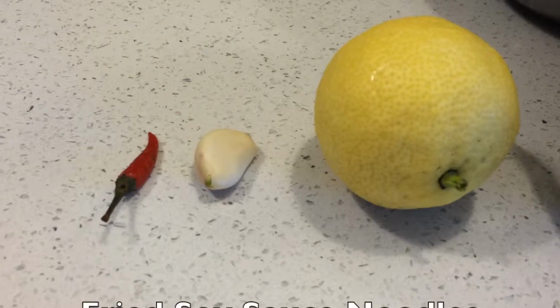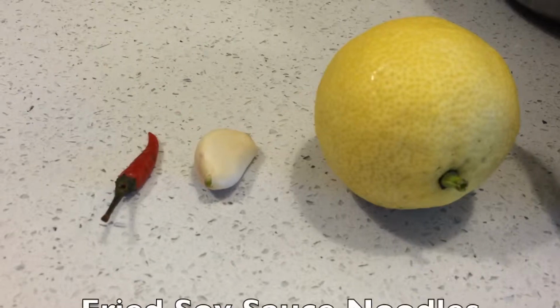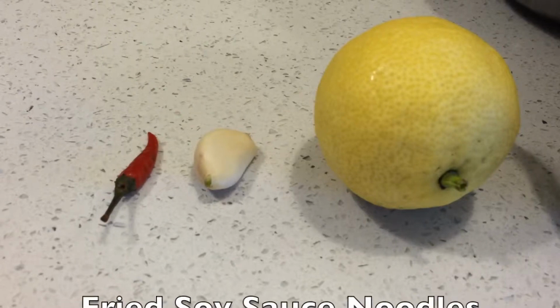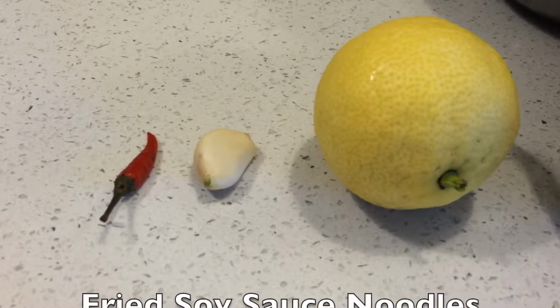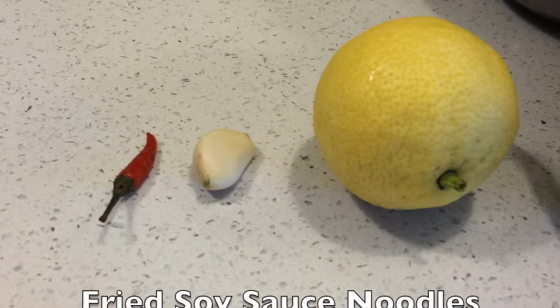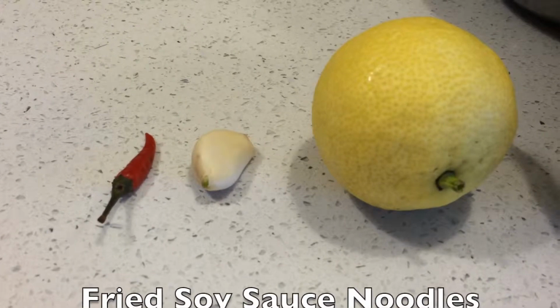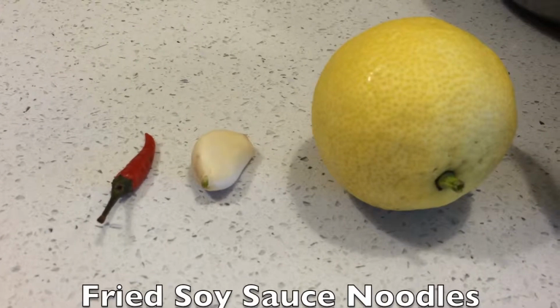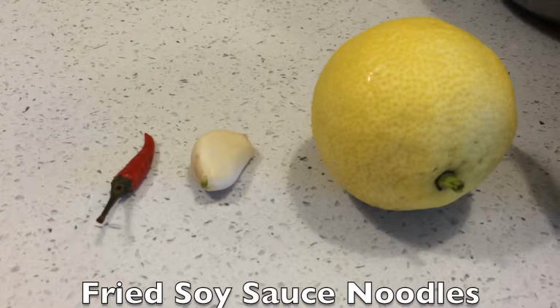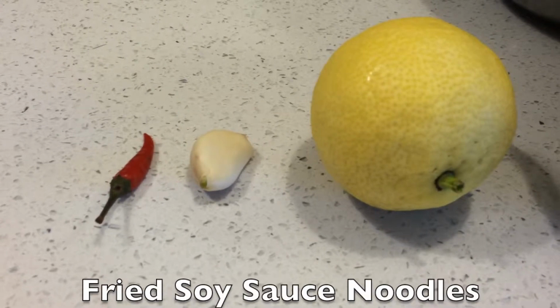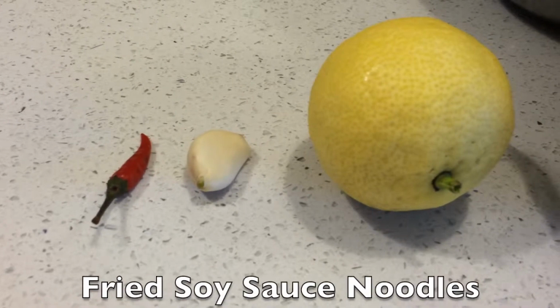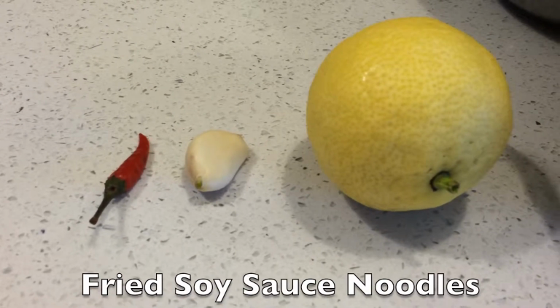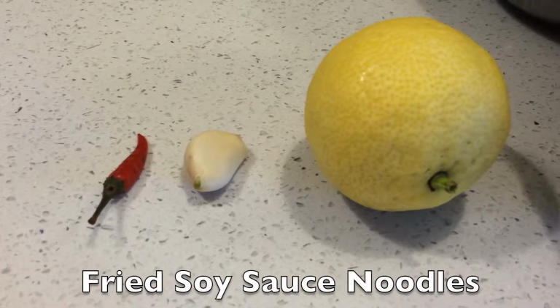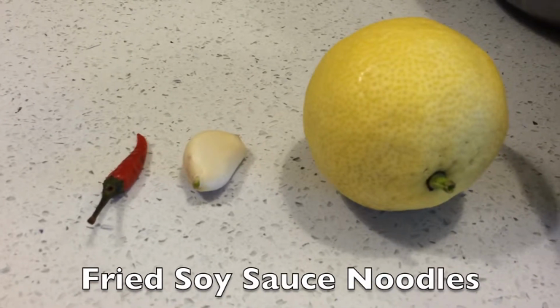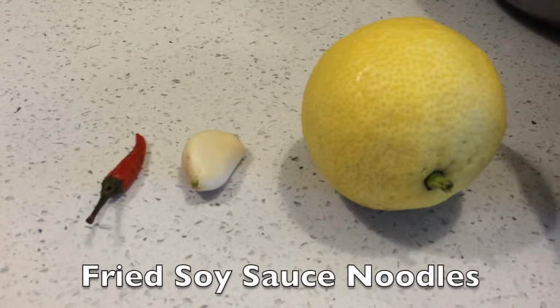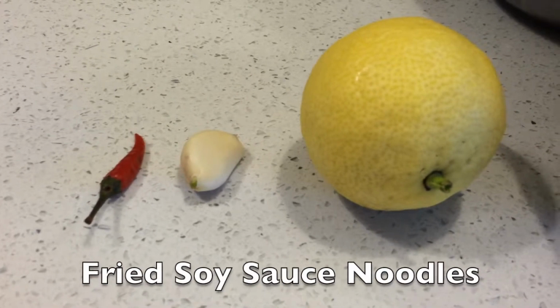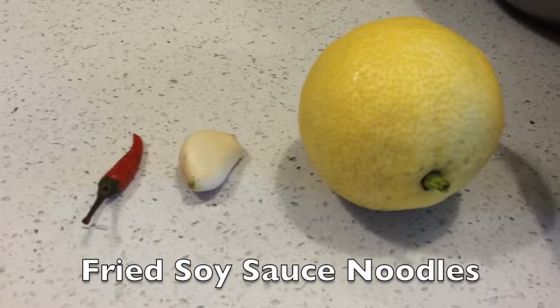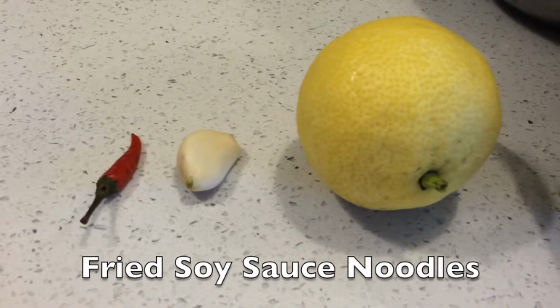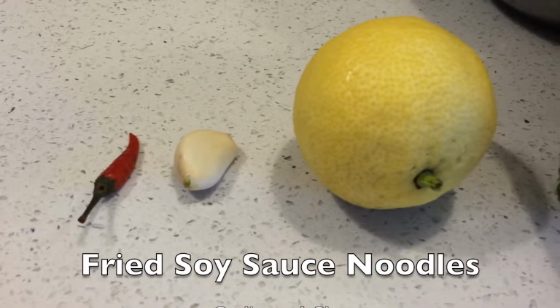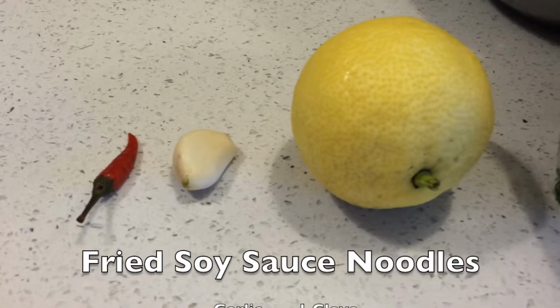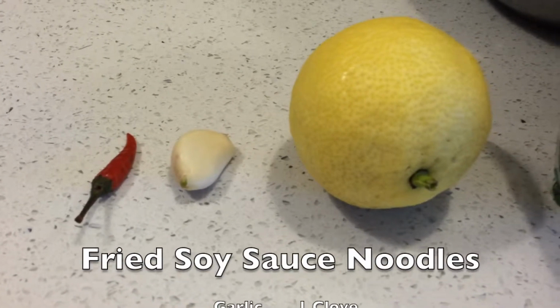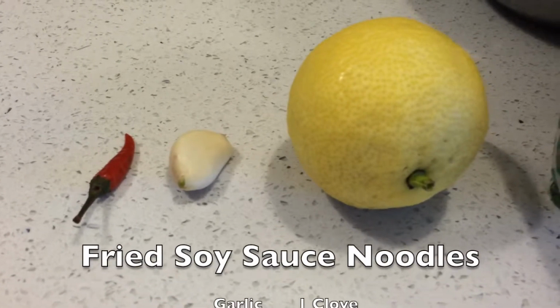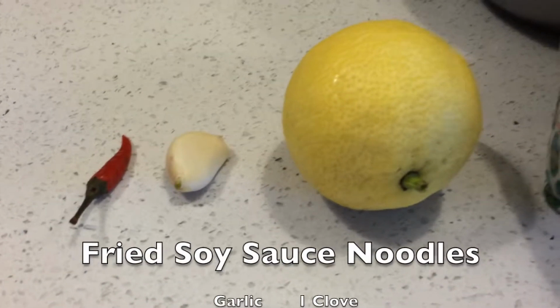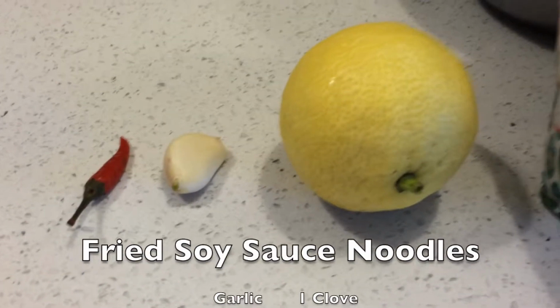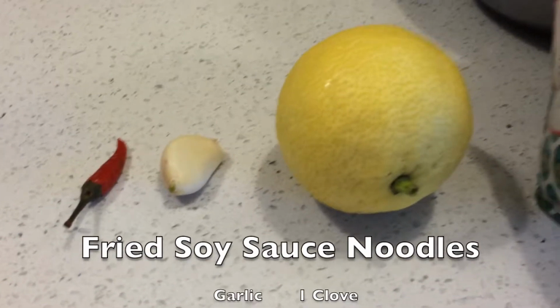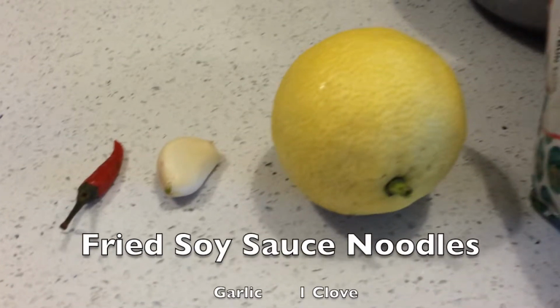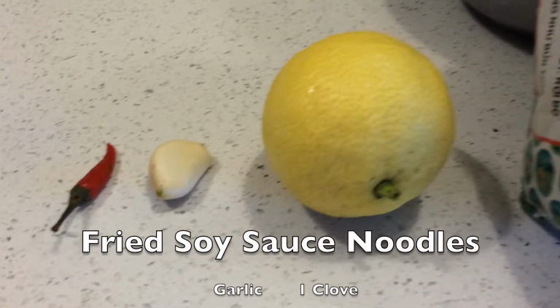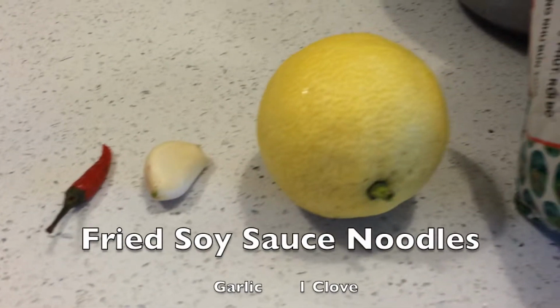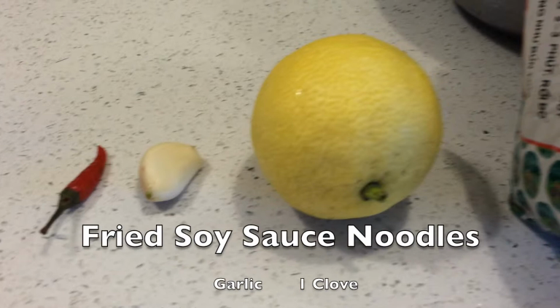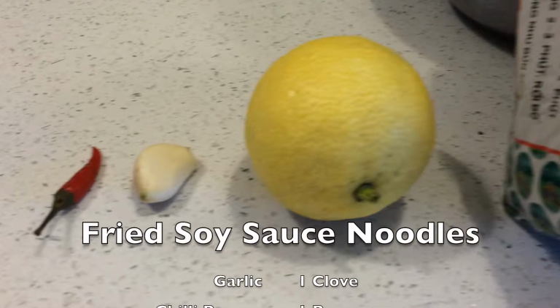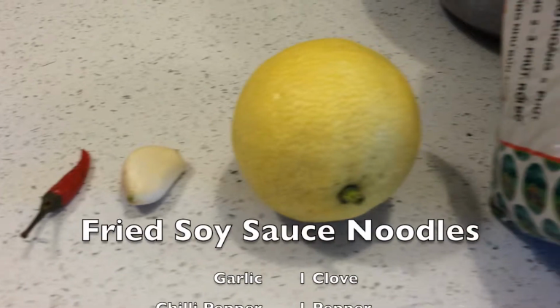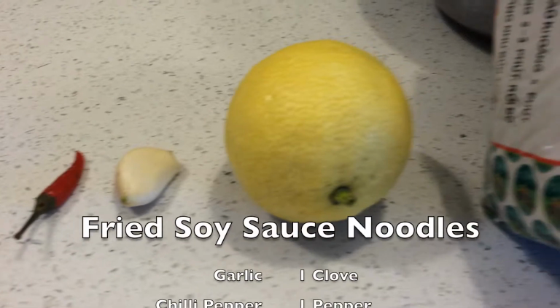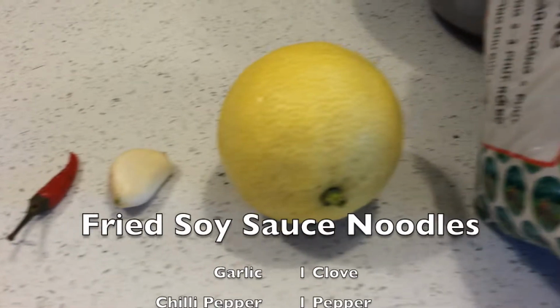In this video, I will be showing you guys how to make fried soy sauce noodles. Here are the ingredients.